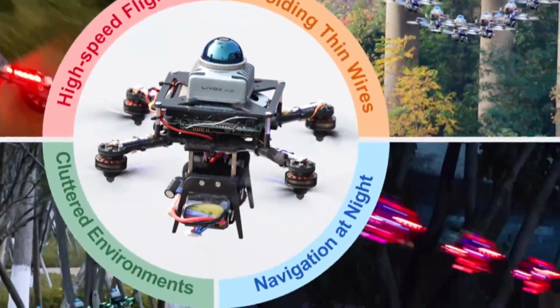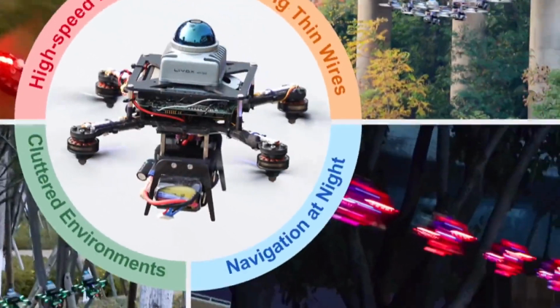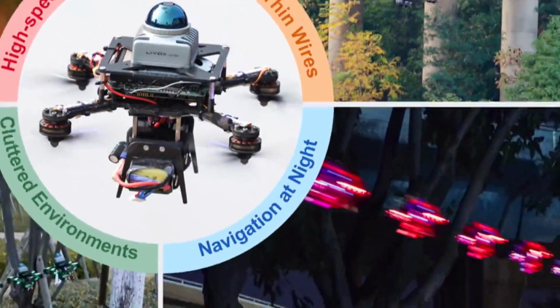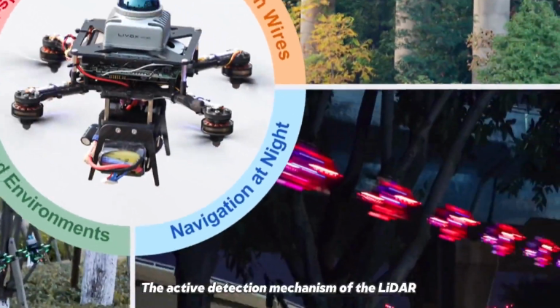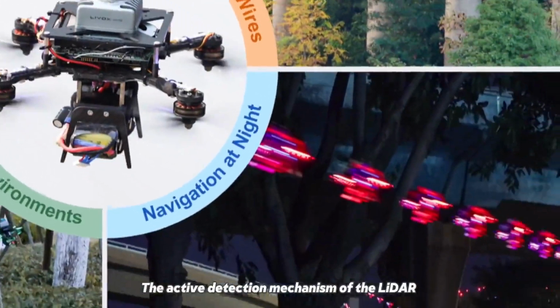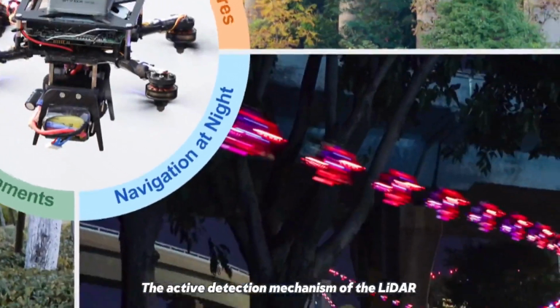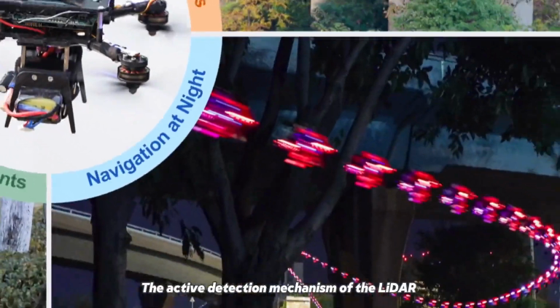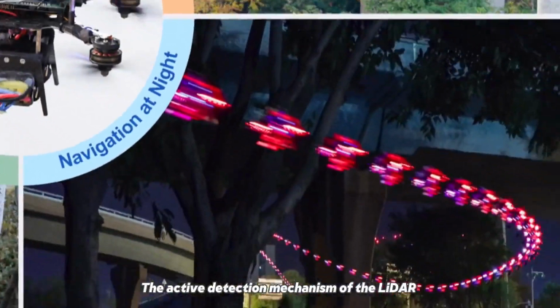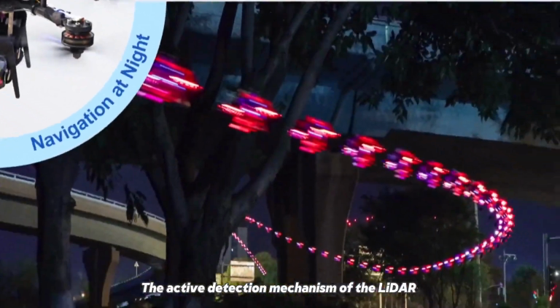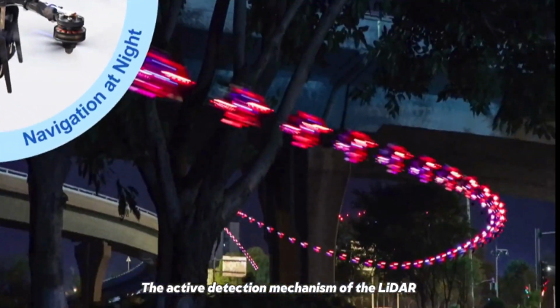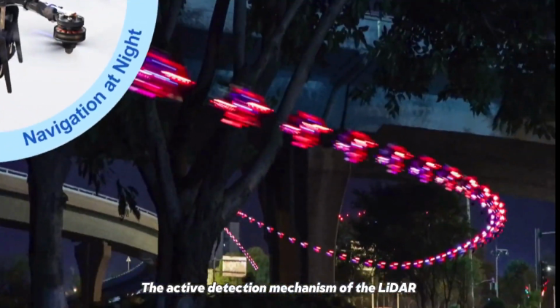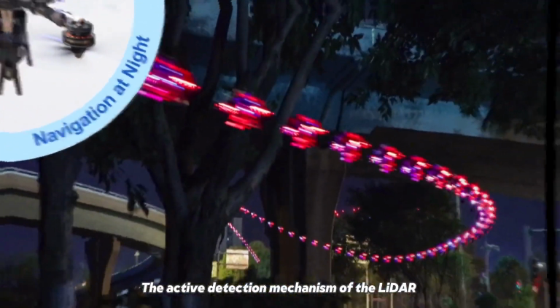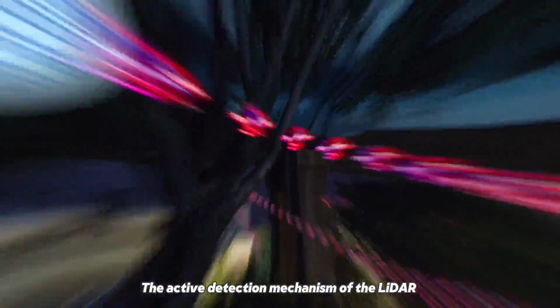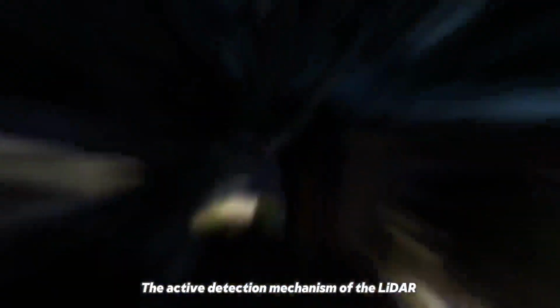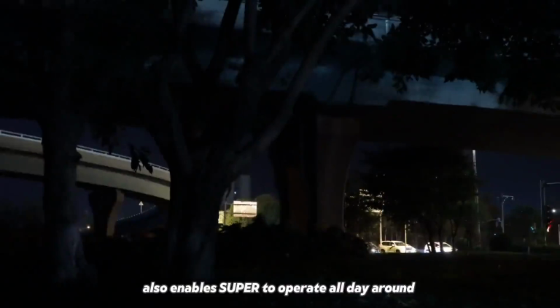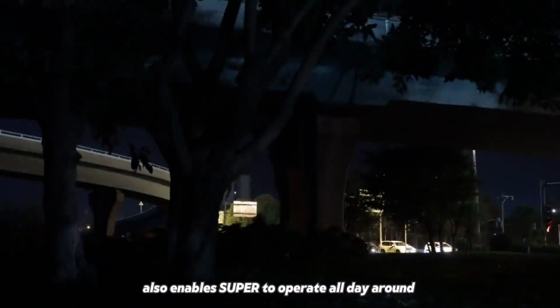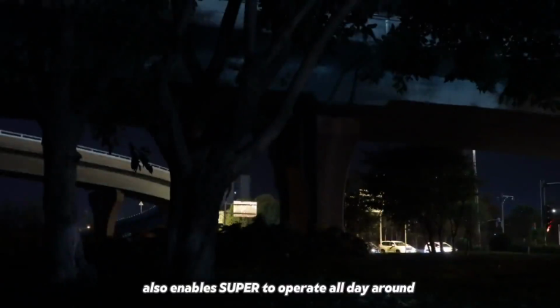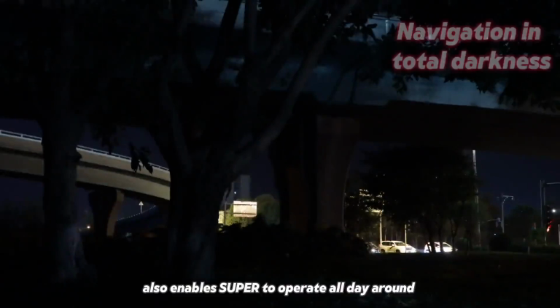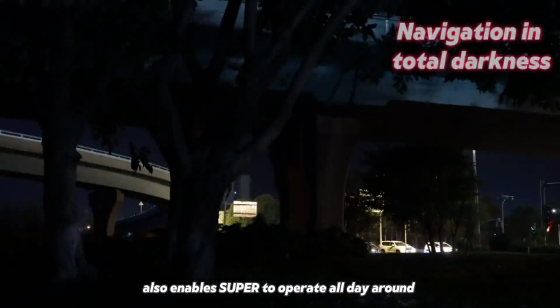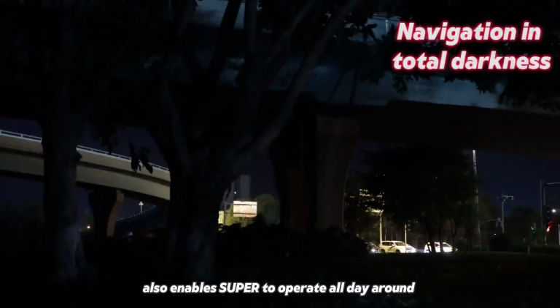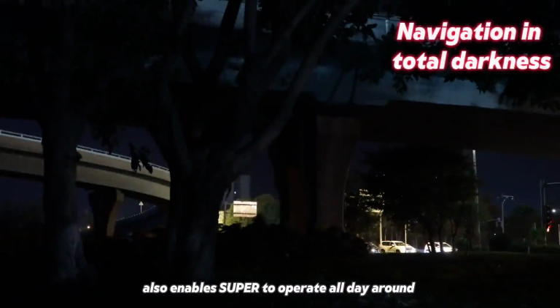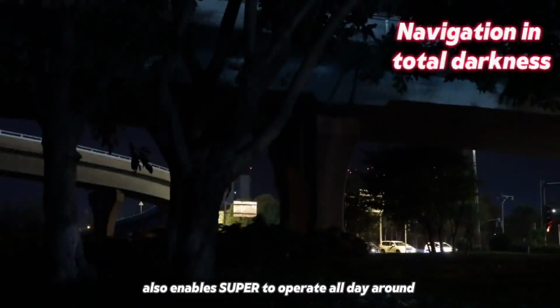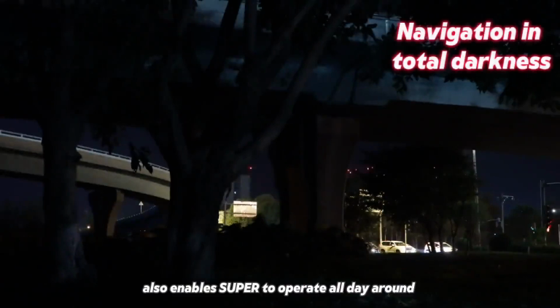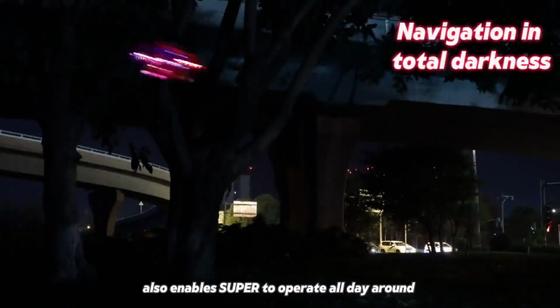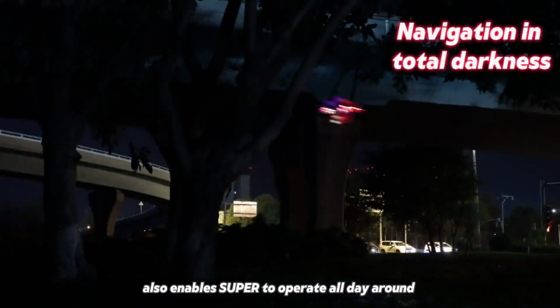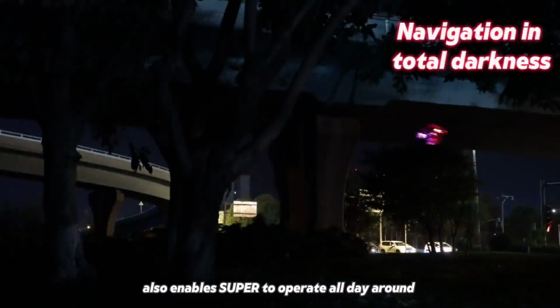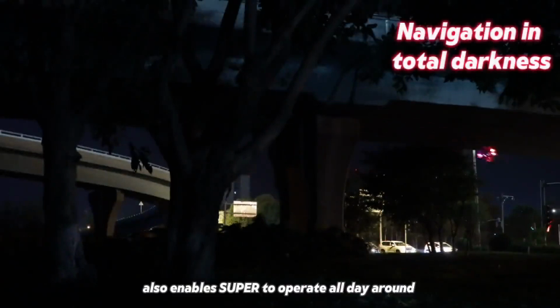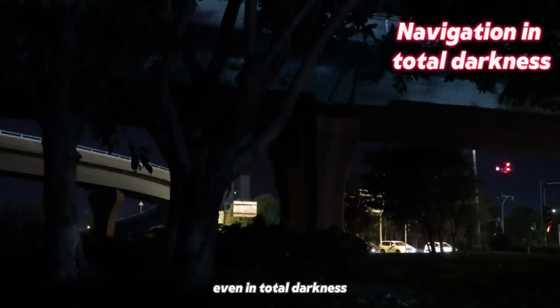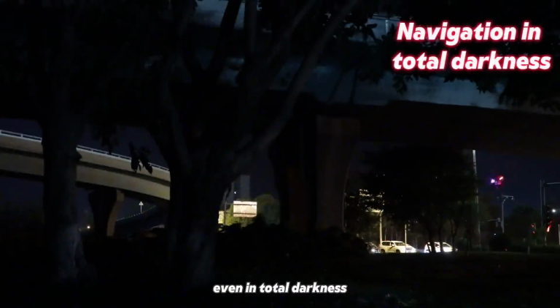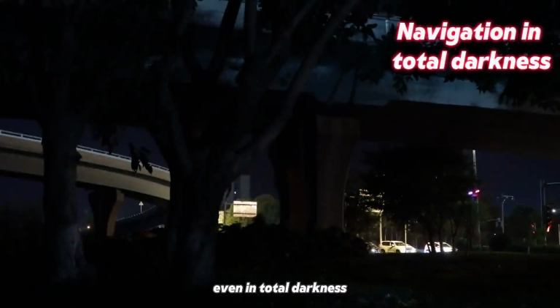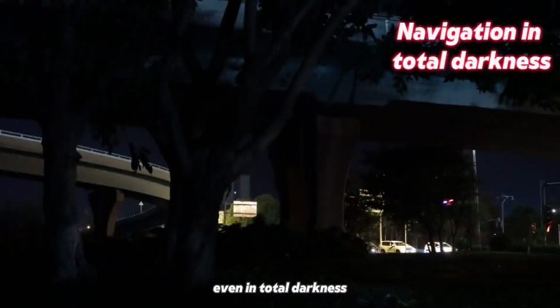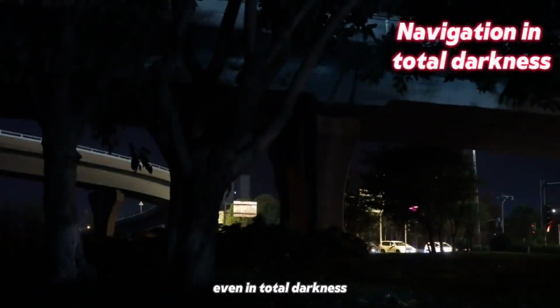The active detection mechanism of the LiDAR also enables Super to operate all day around, even in total darkness.